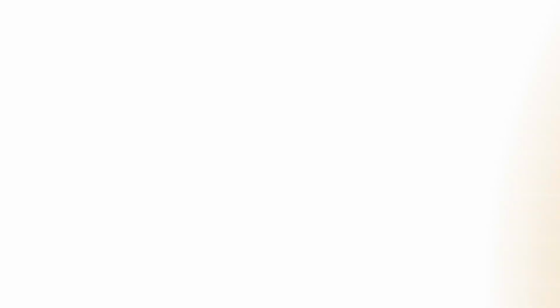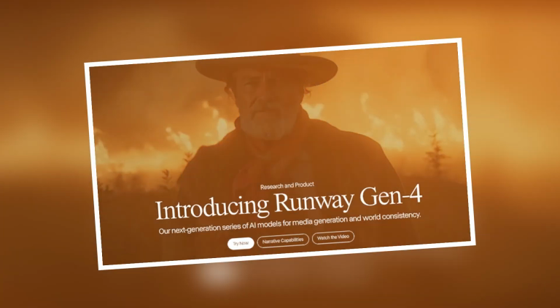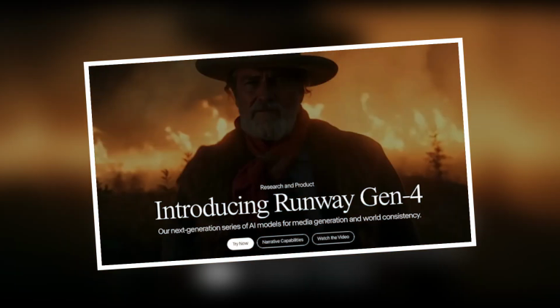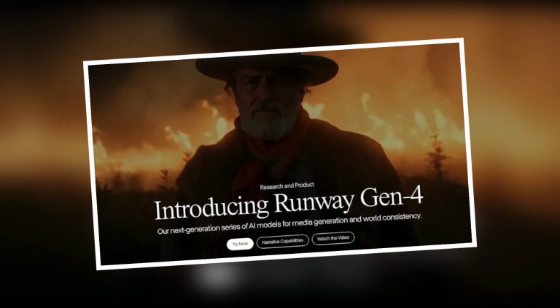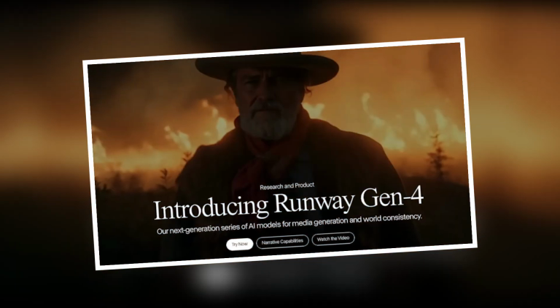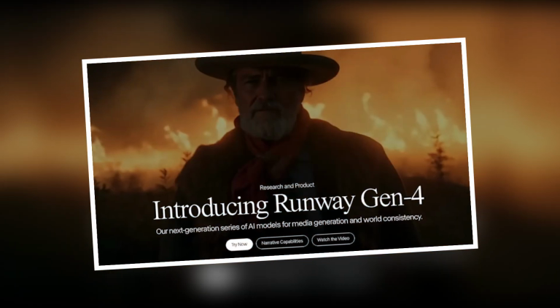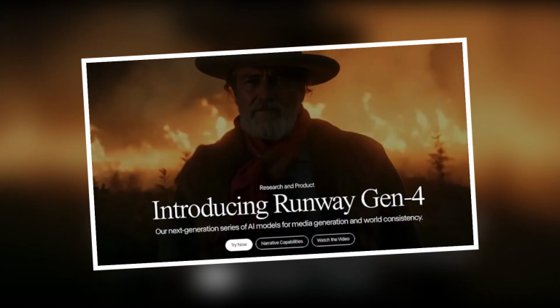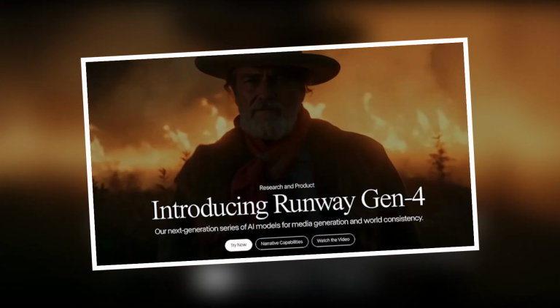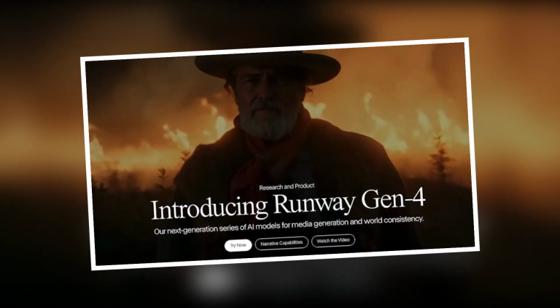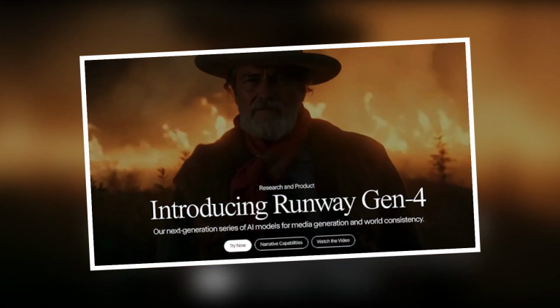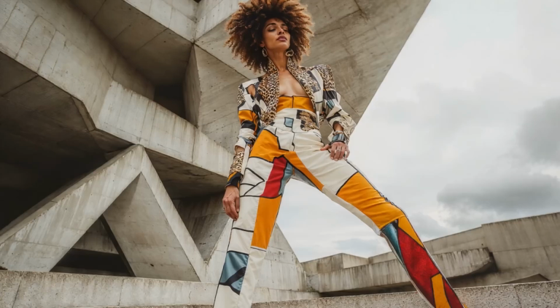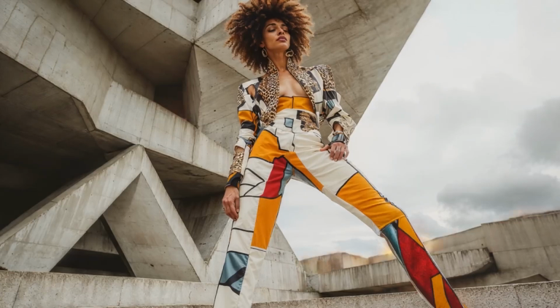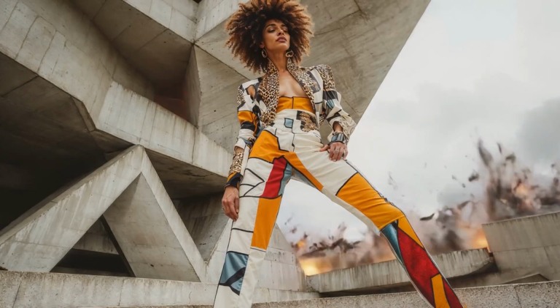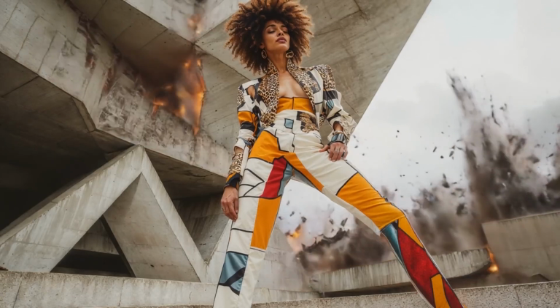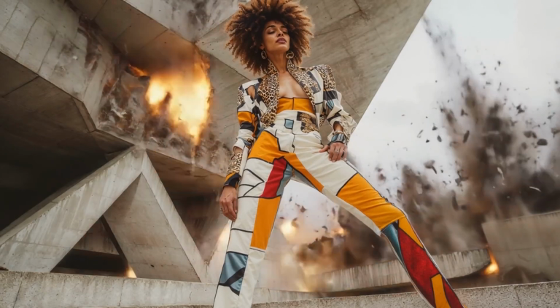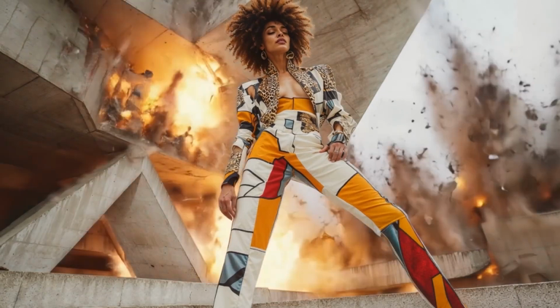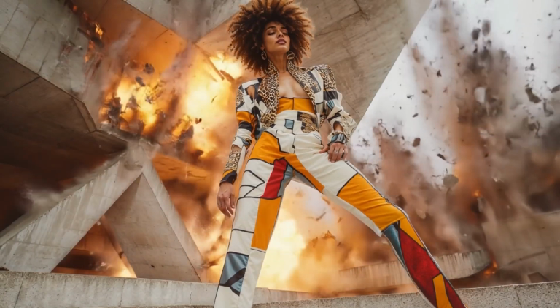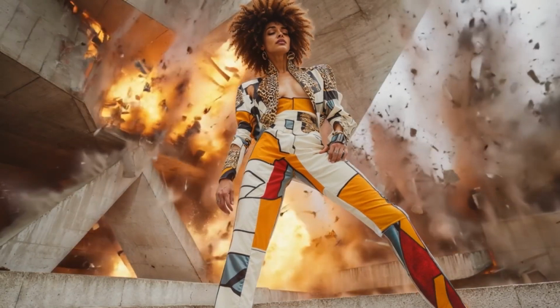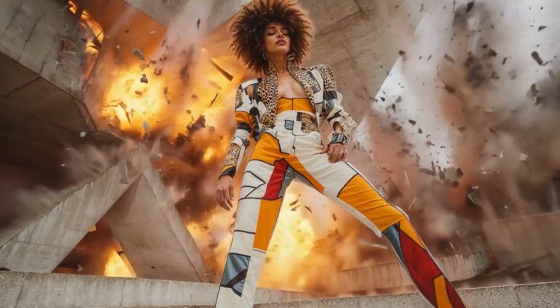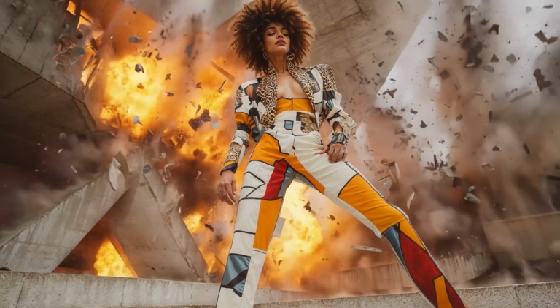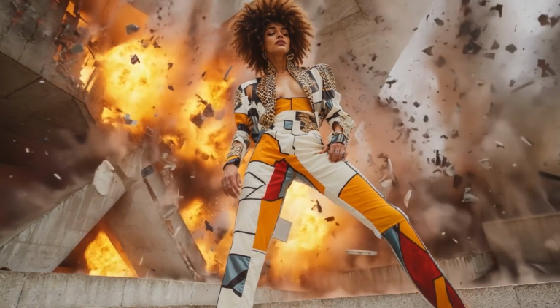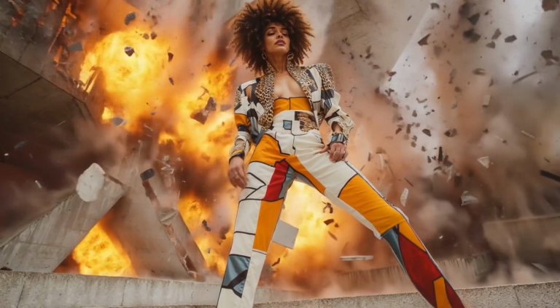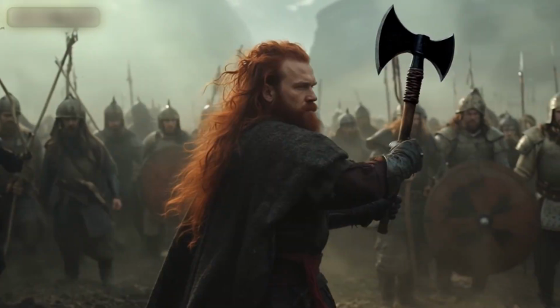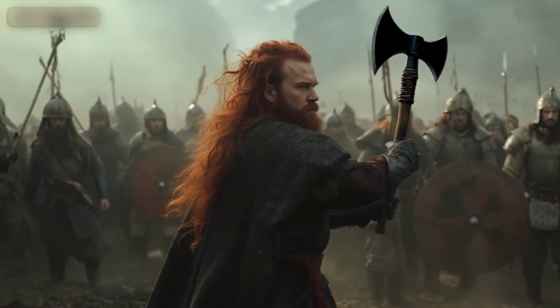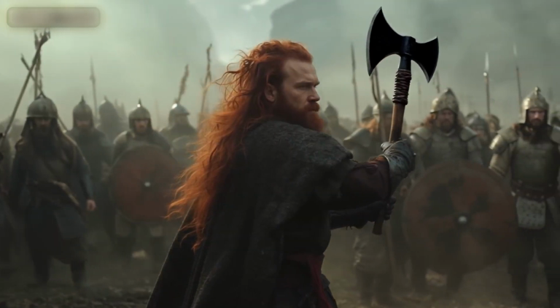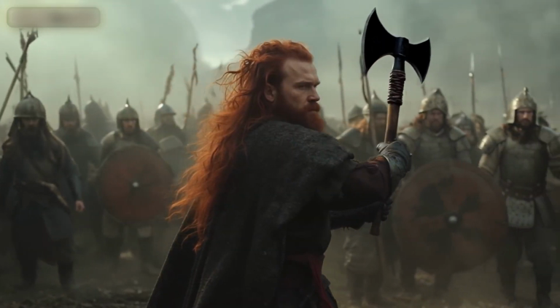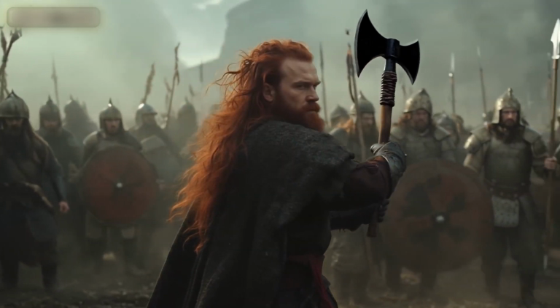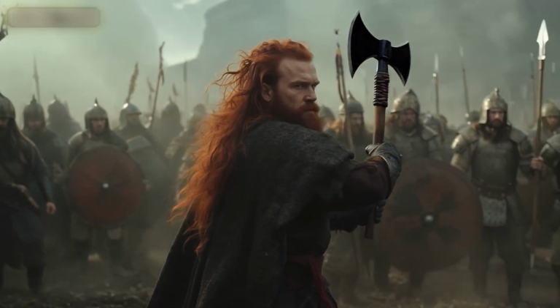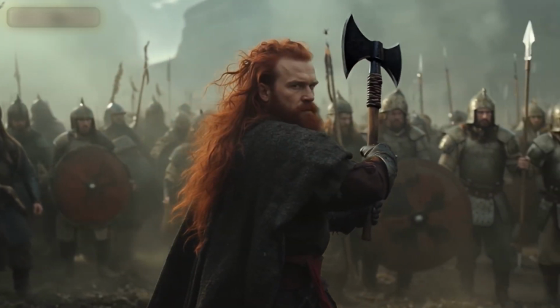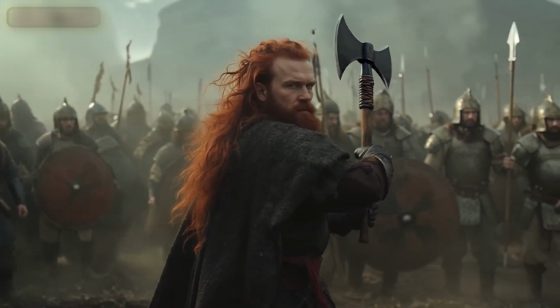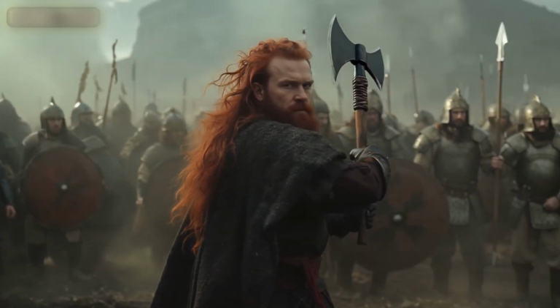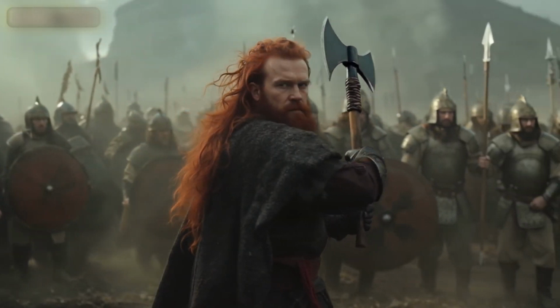With the Gen 4 and its Turbo model, you get better prompt understanding, smoother motion, improved lighting, and better emotional expression.